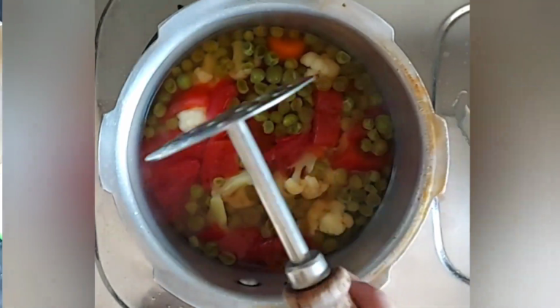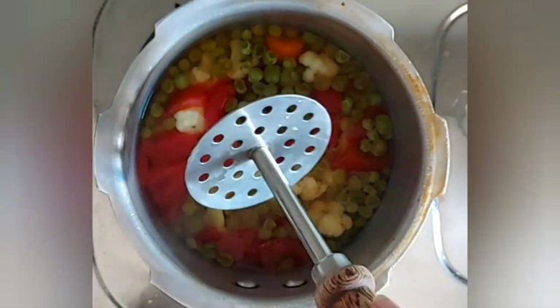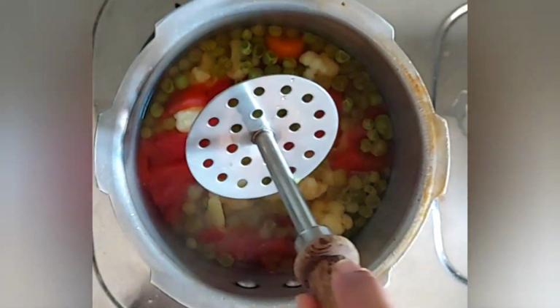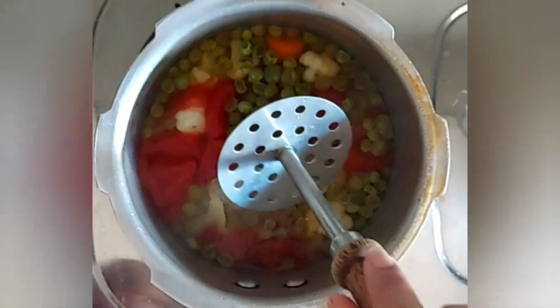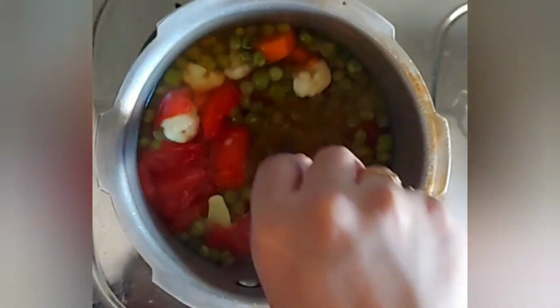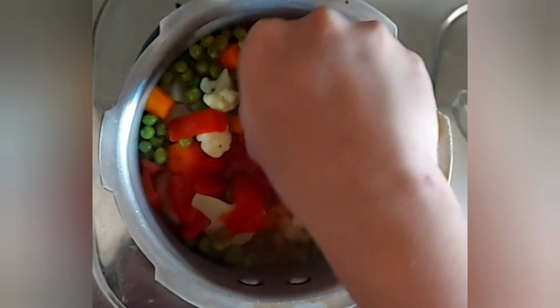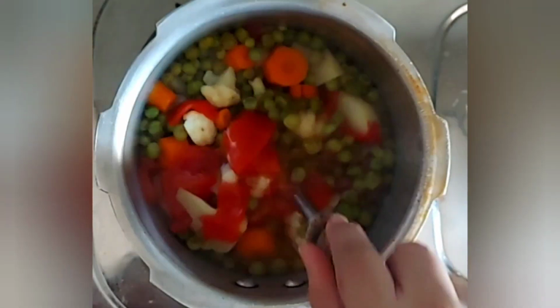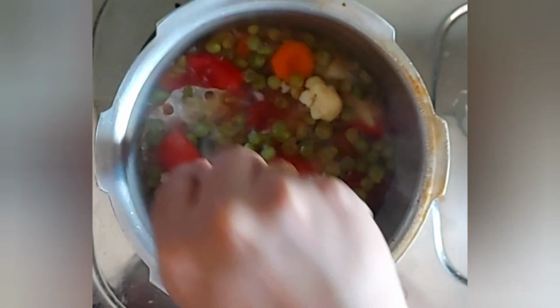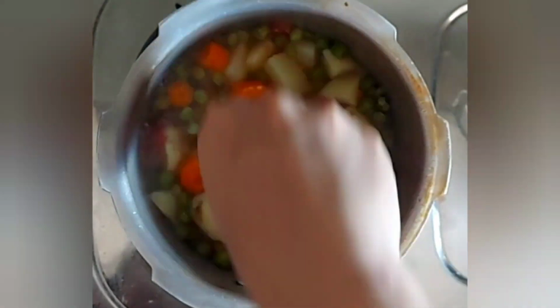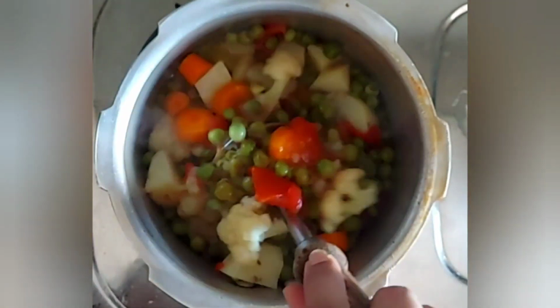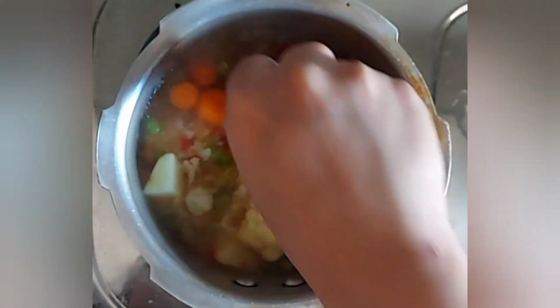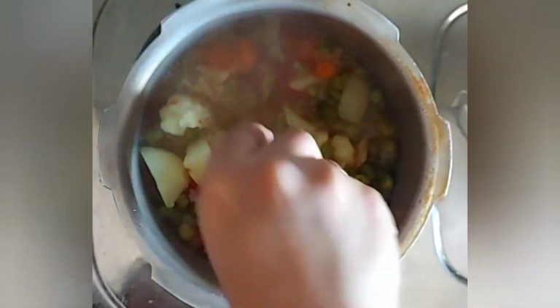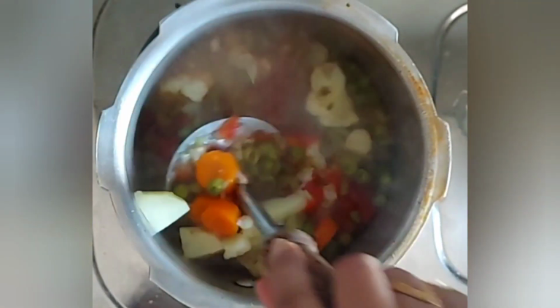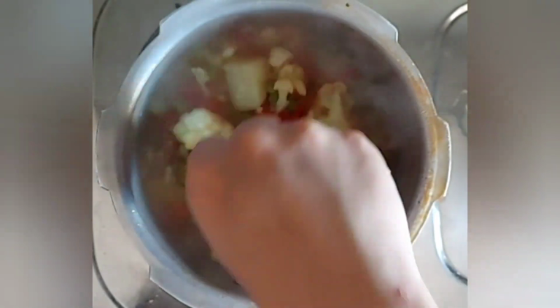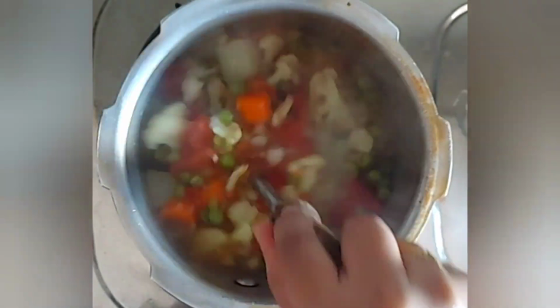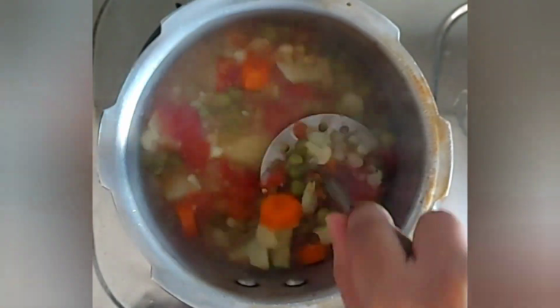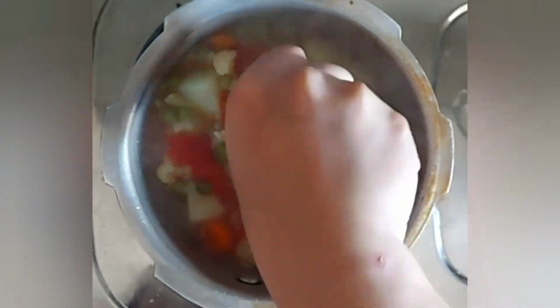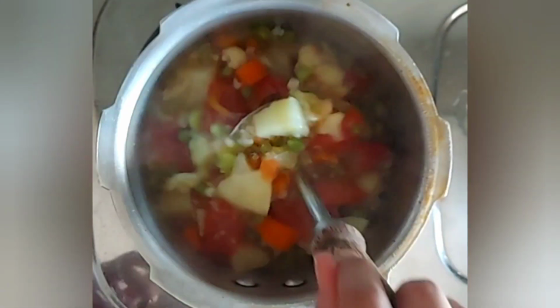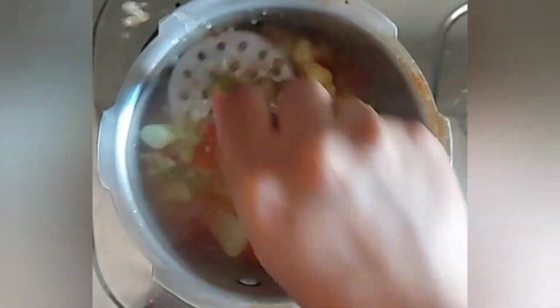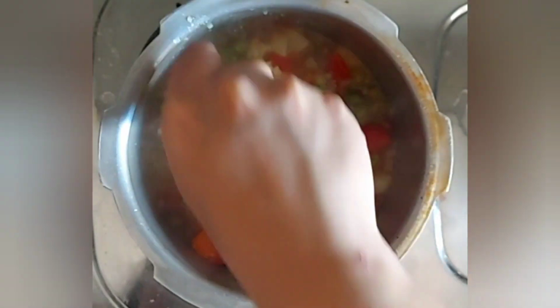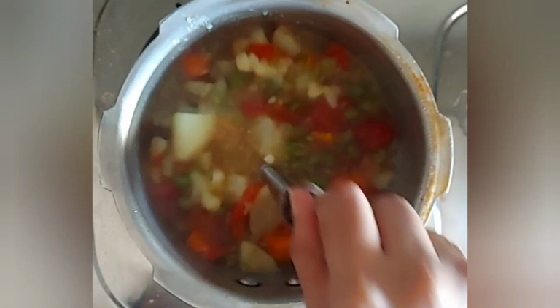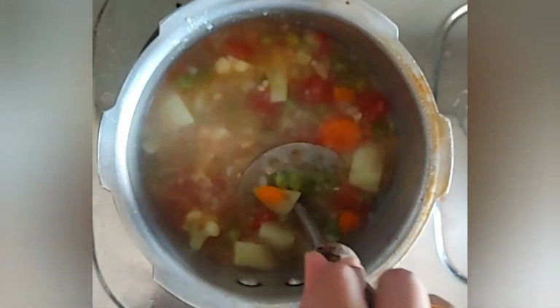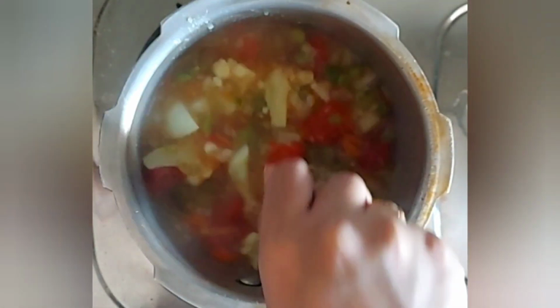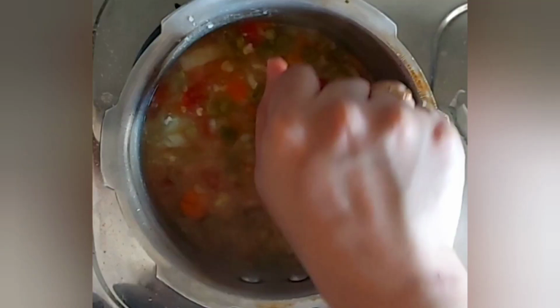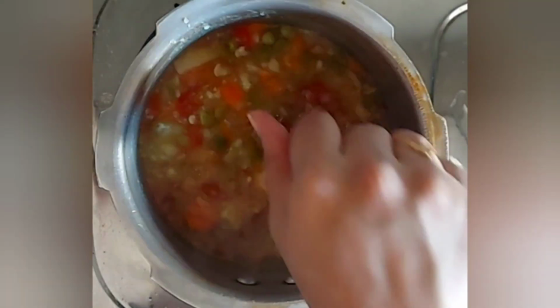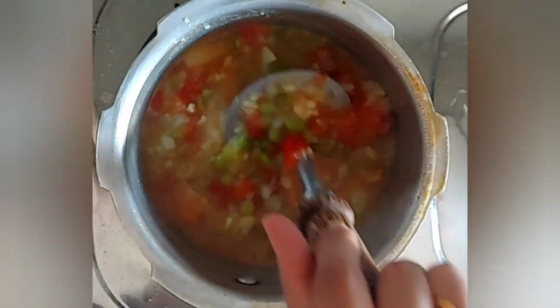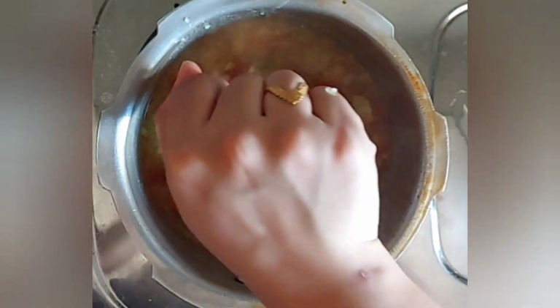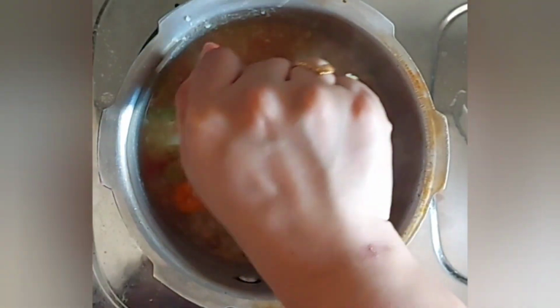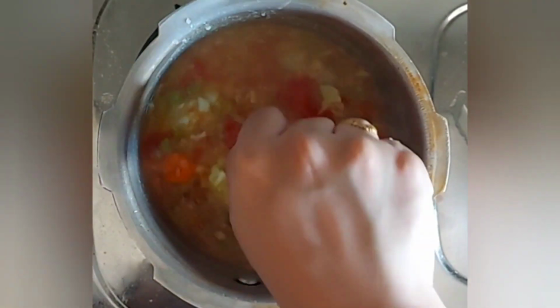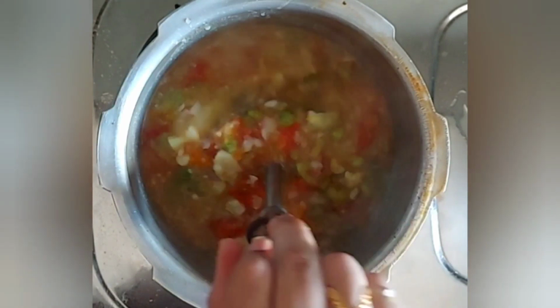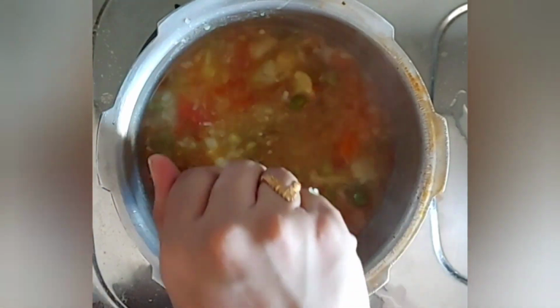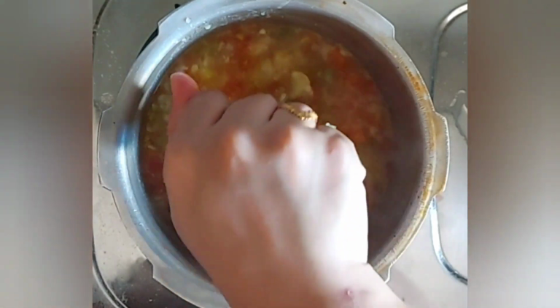Meanwhile, our vegetables have been cooked well in the pressure cooker. I'll just mash this with the help of a masher and keep it aside.